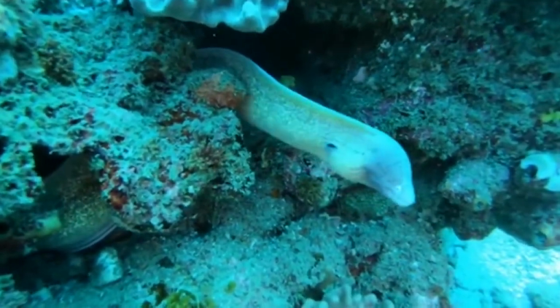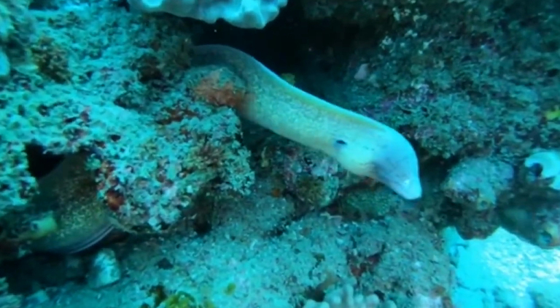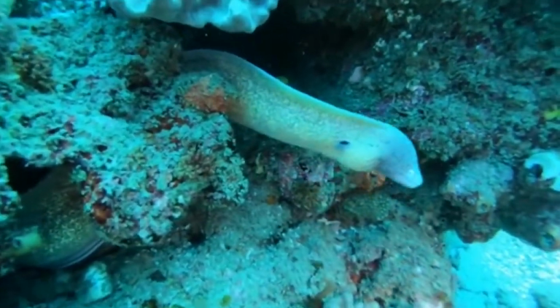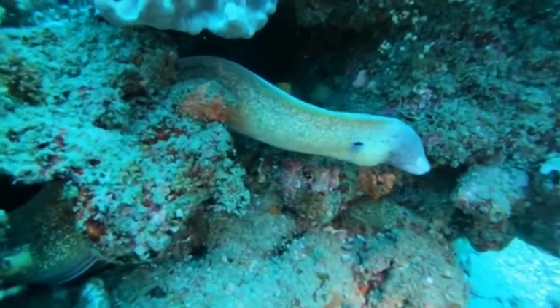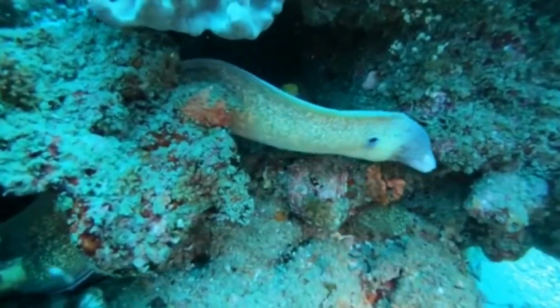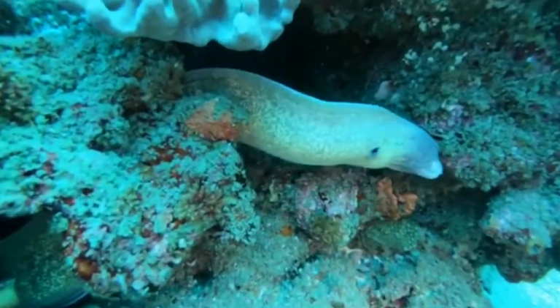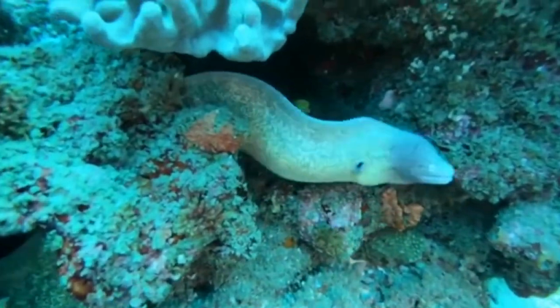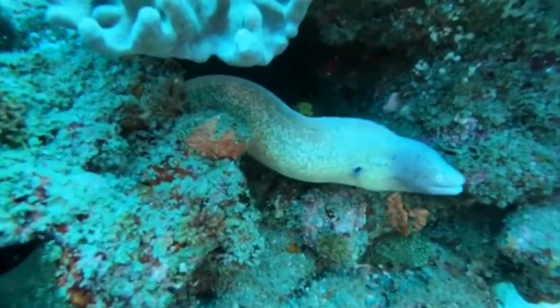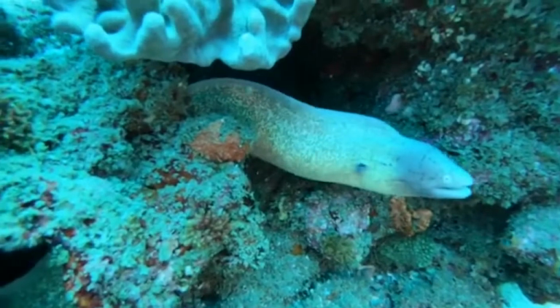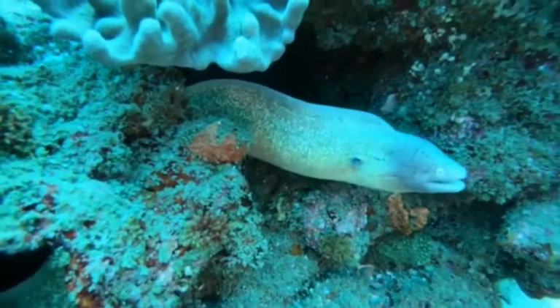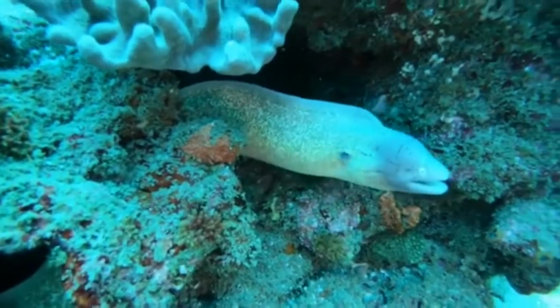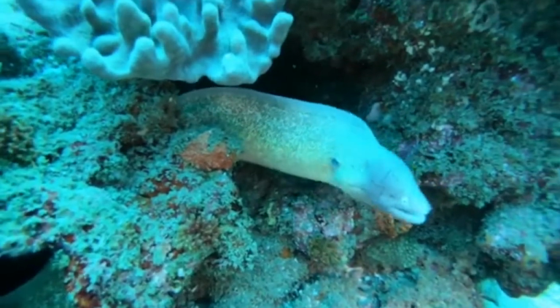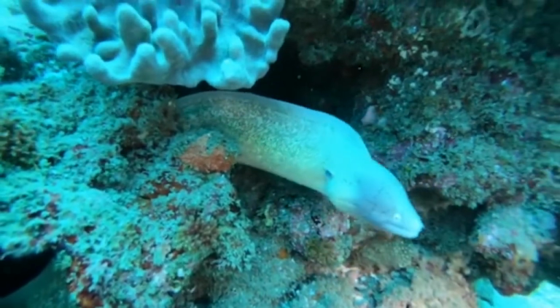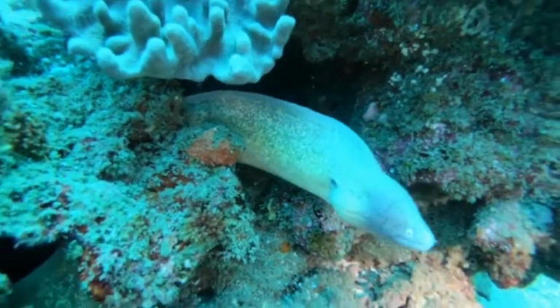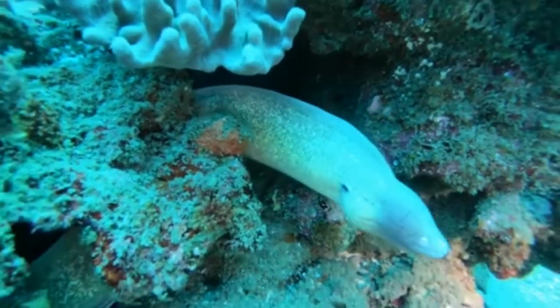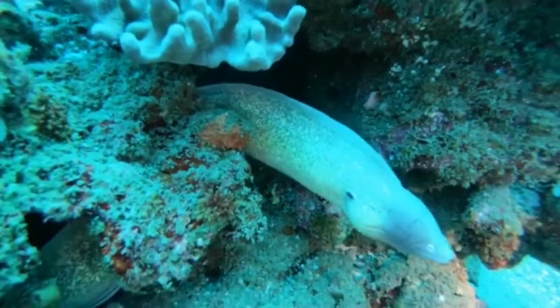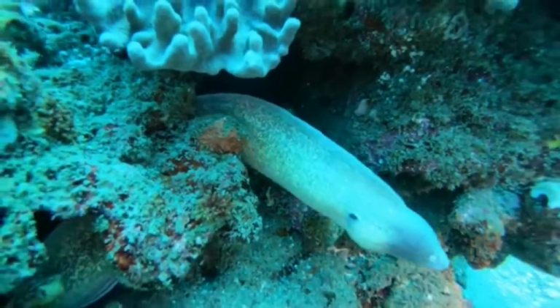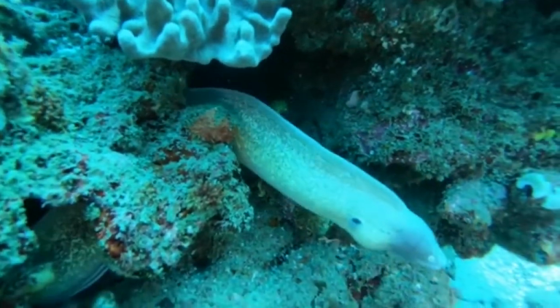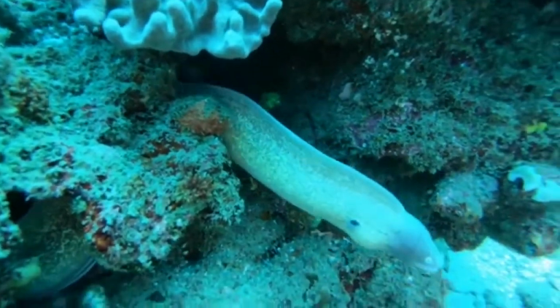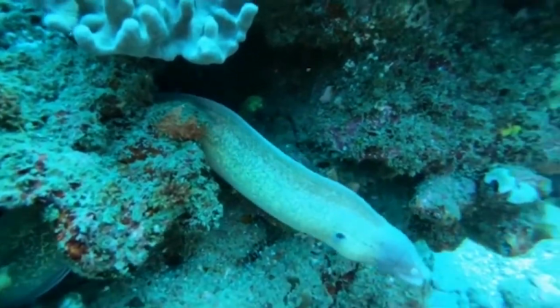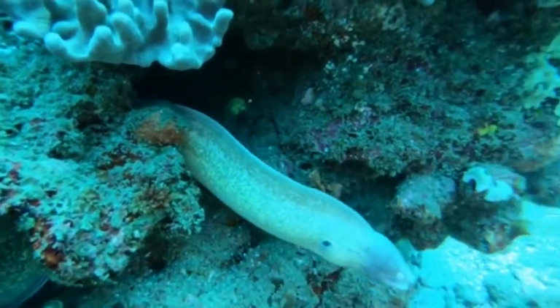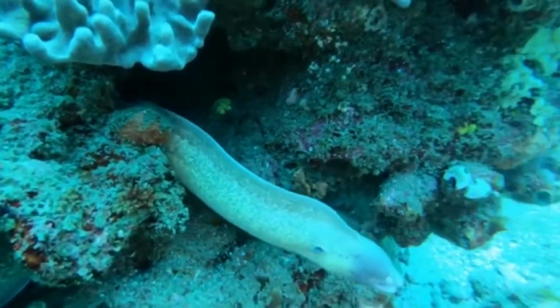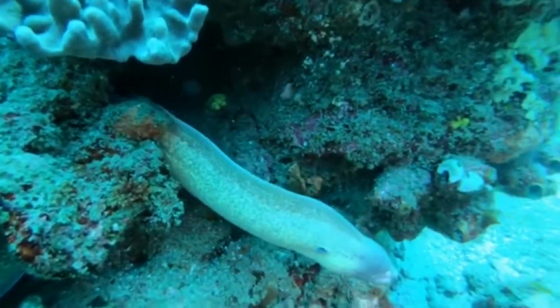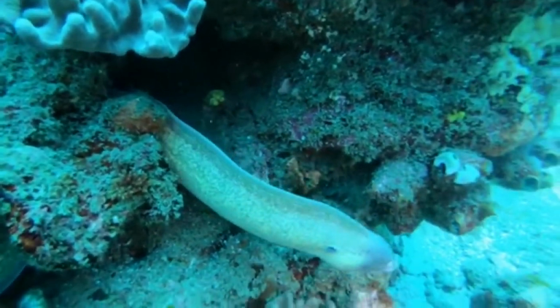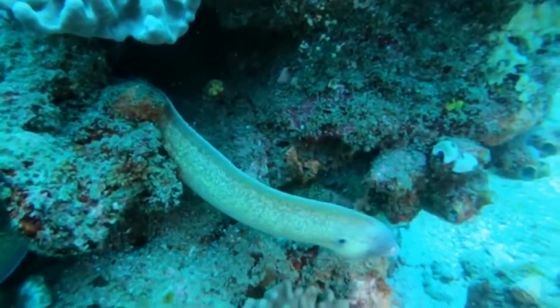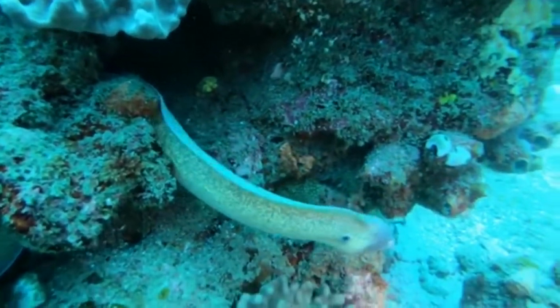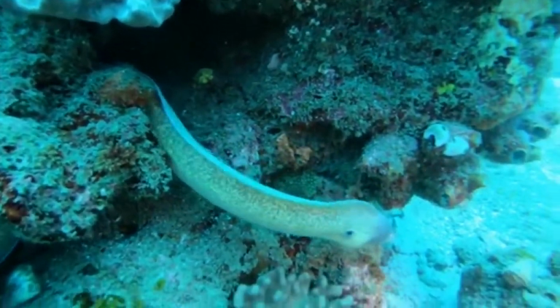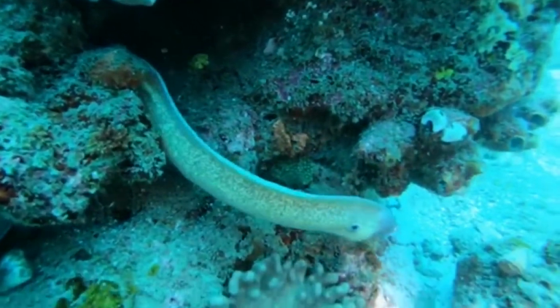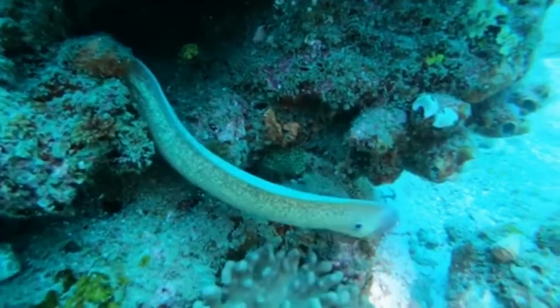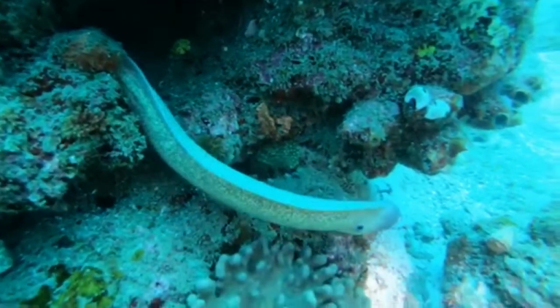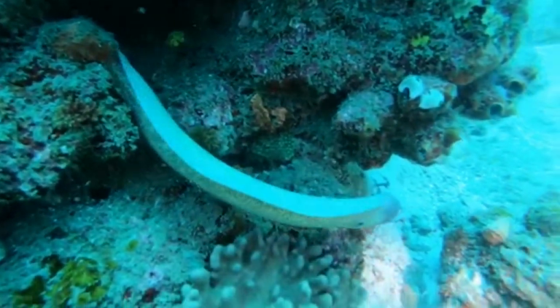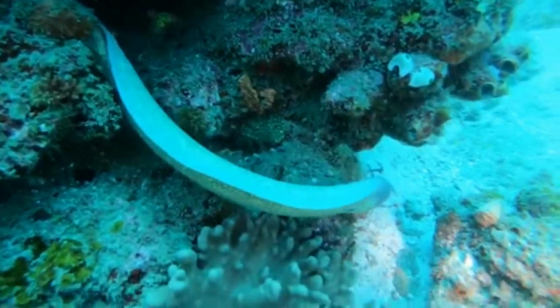This beautiful sleek eel wasn't very long, probably around 50 centimetres, making it almost fully grown.